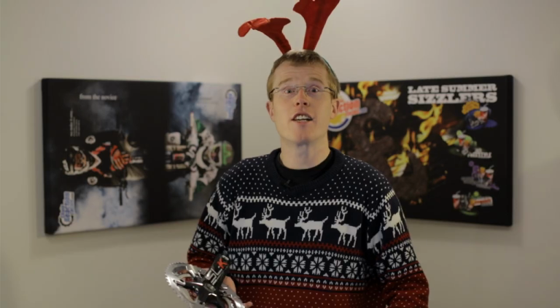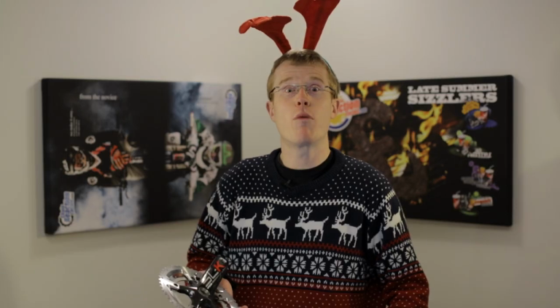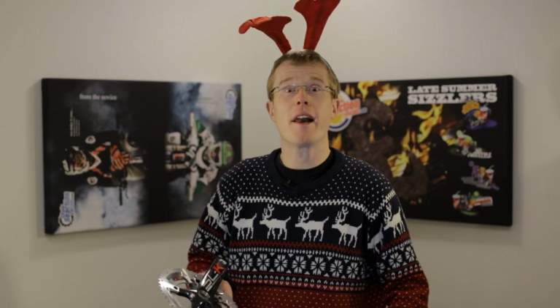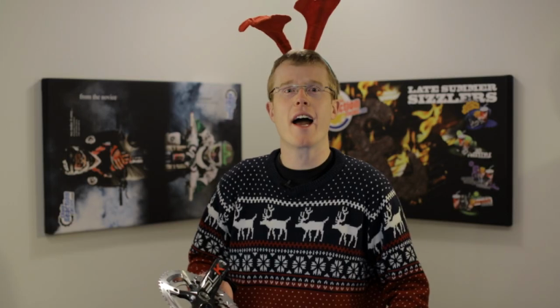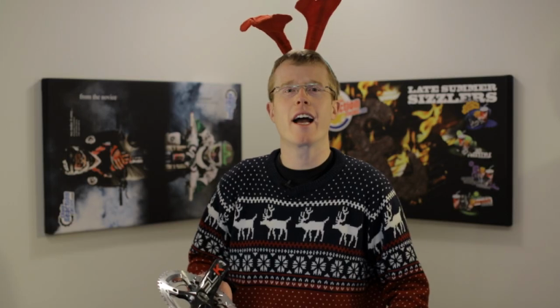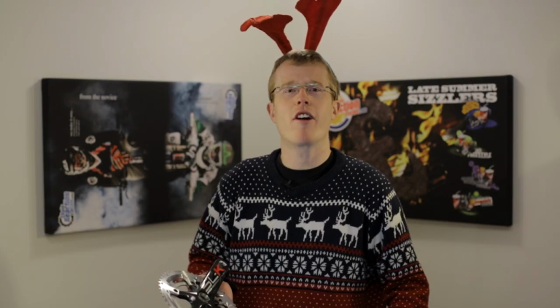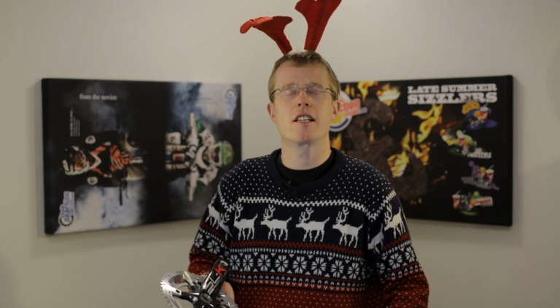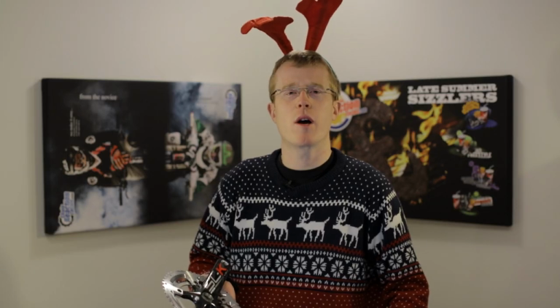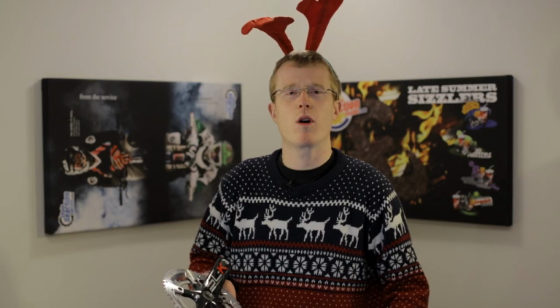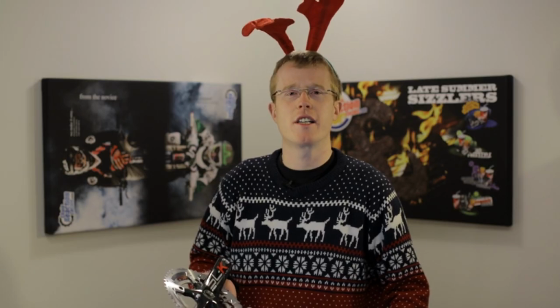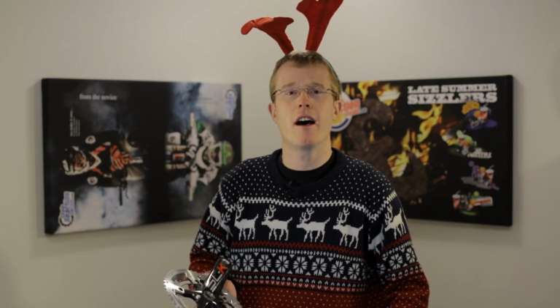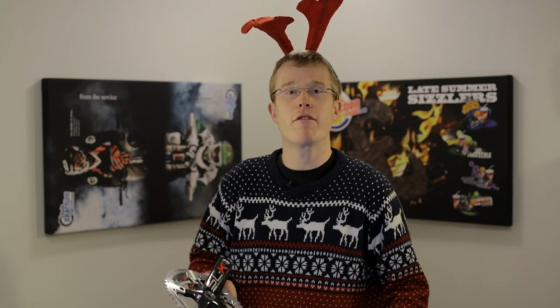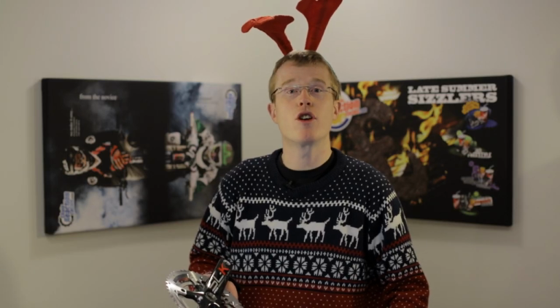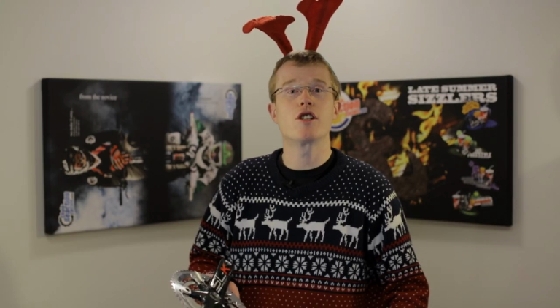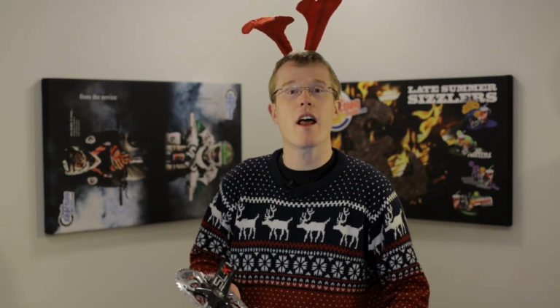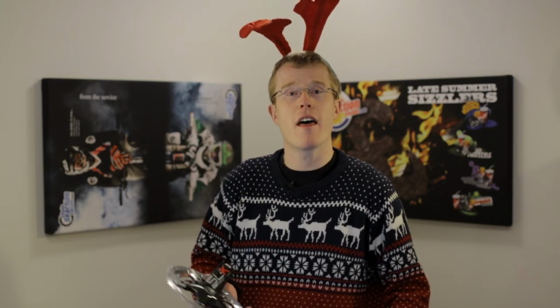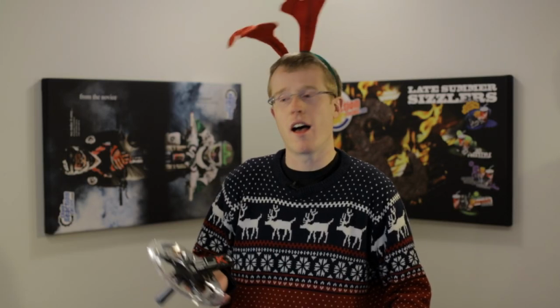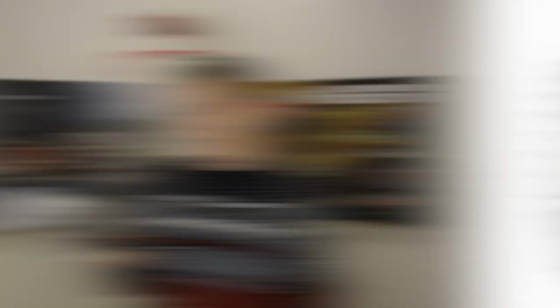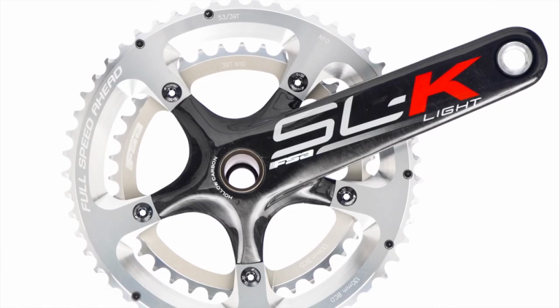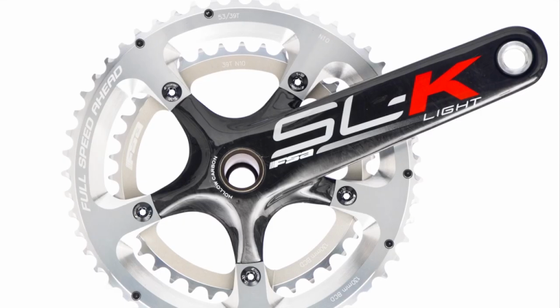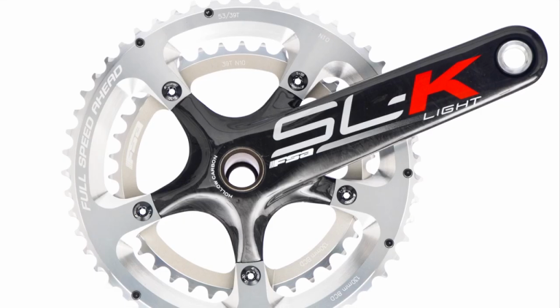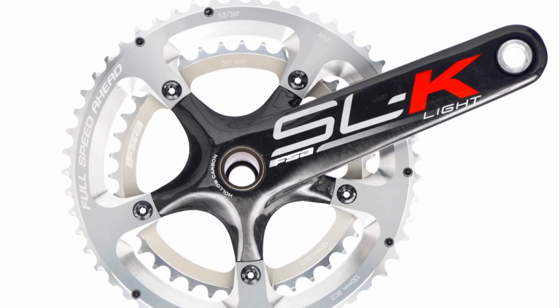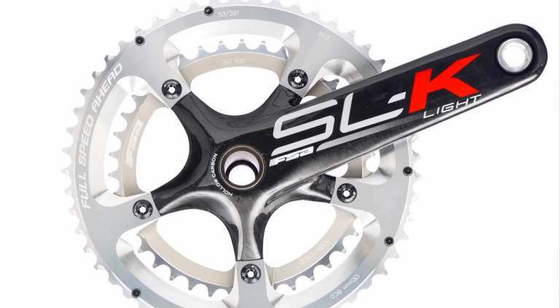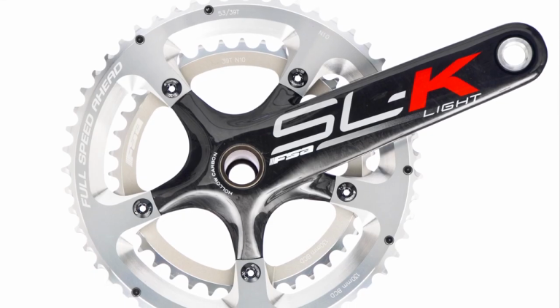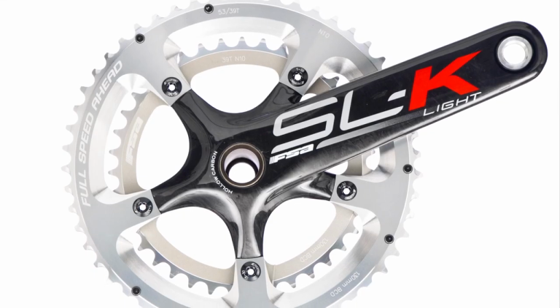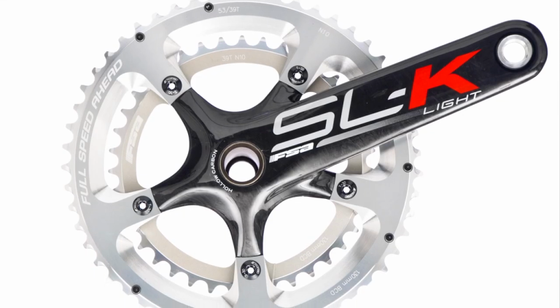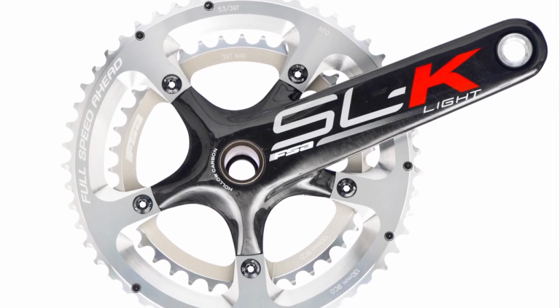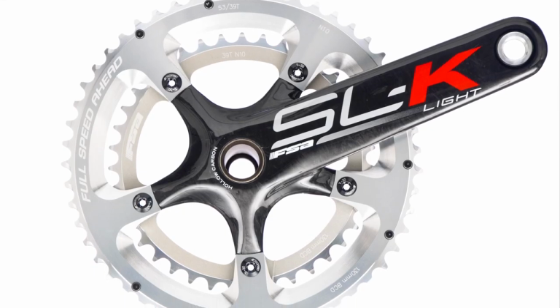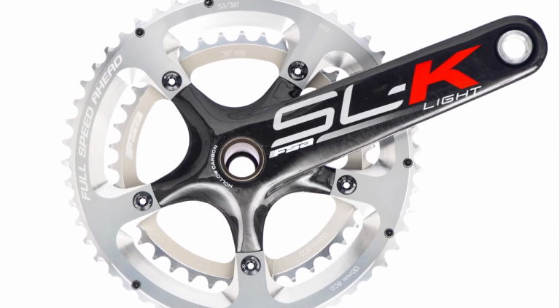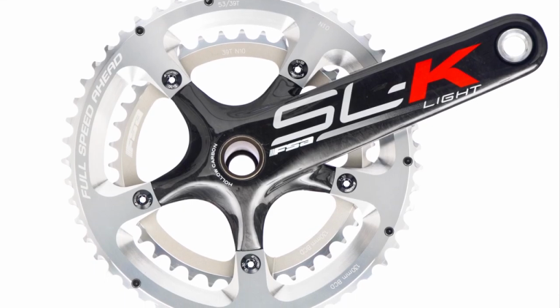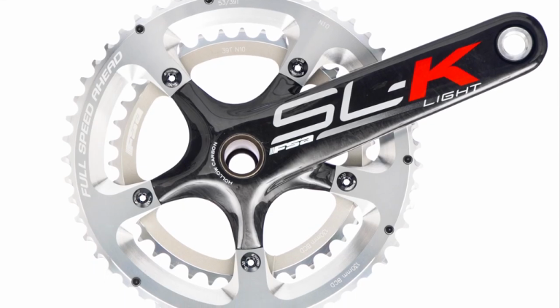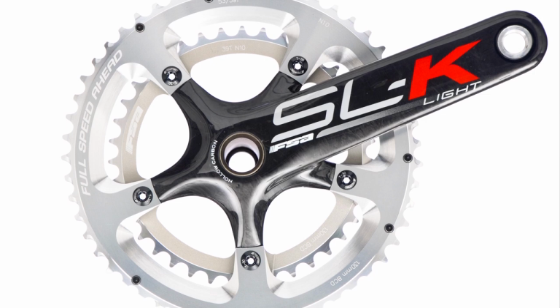As if one high-end crankset wasn't enough, here's another. This is FSA's SLK Lite.